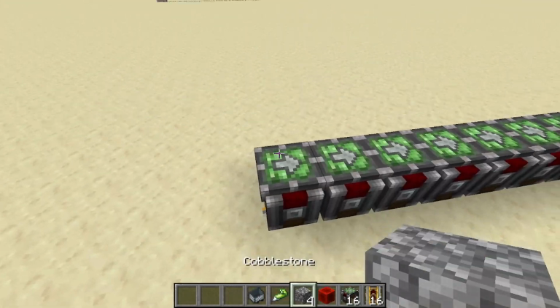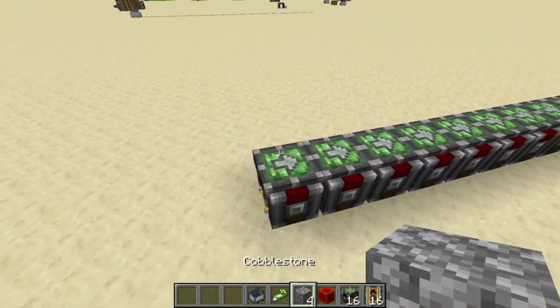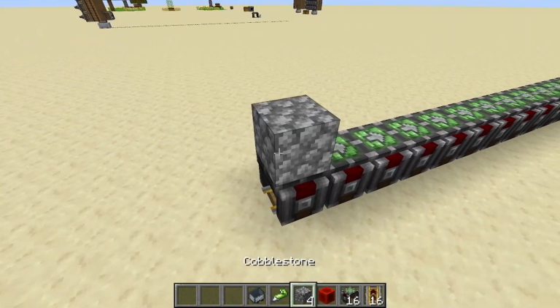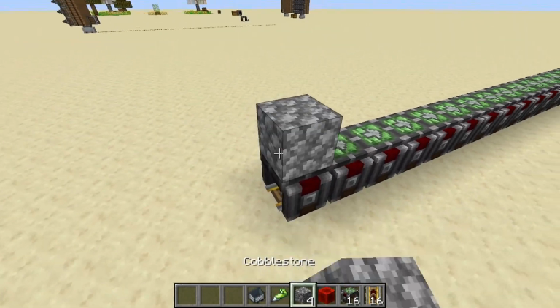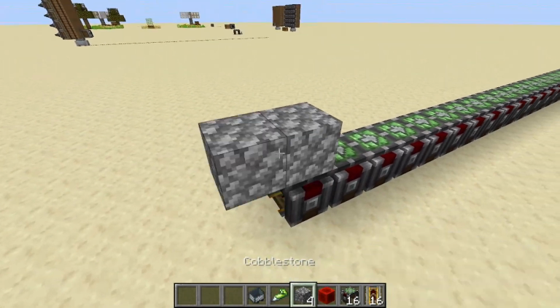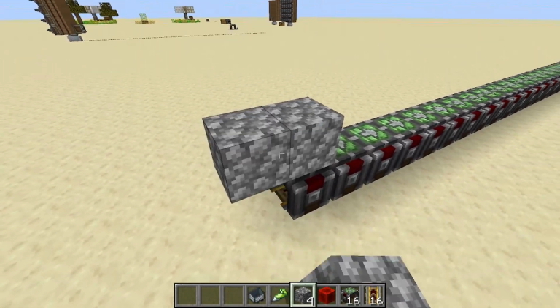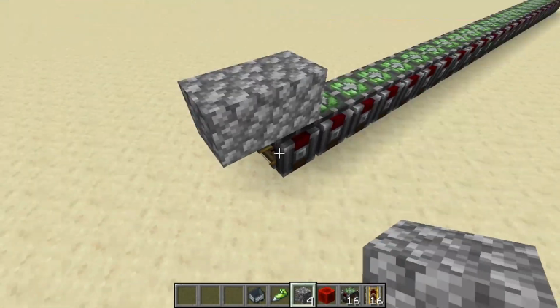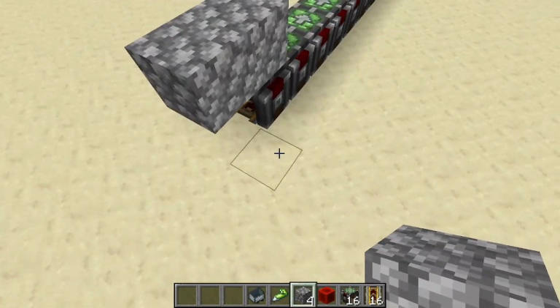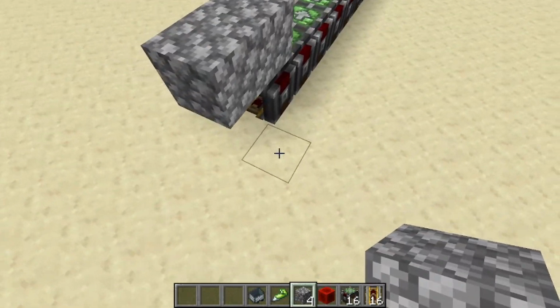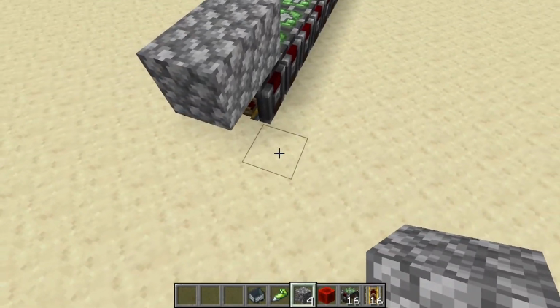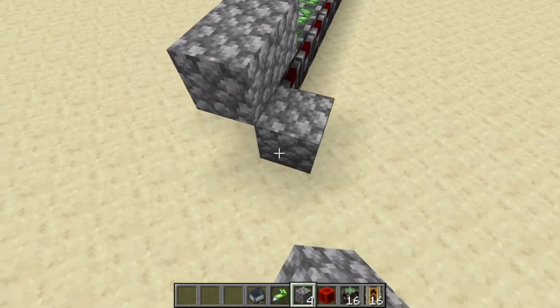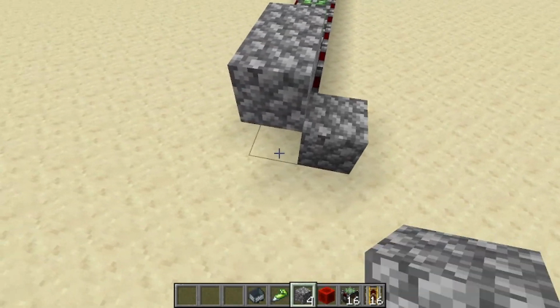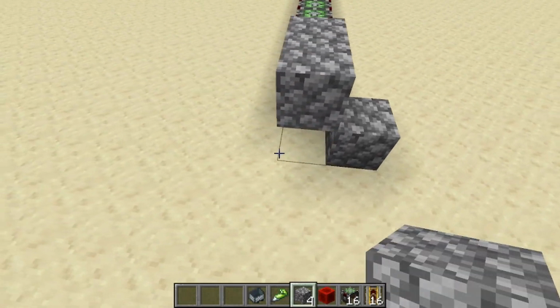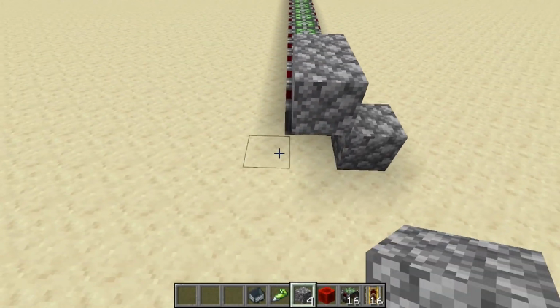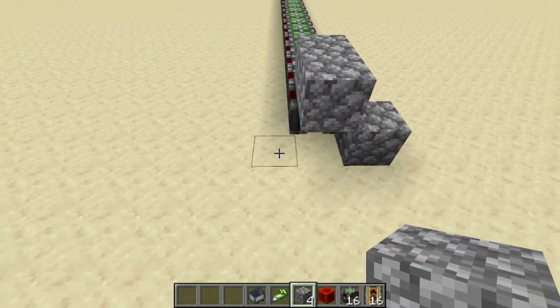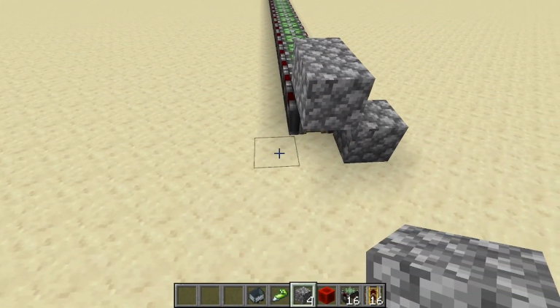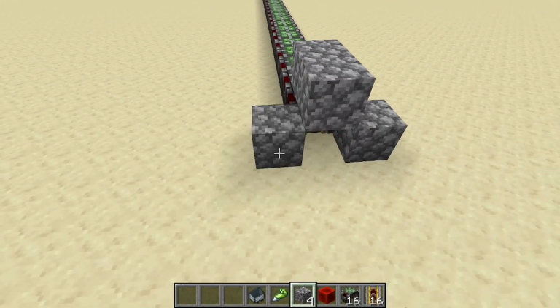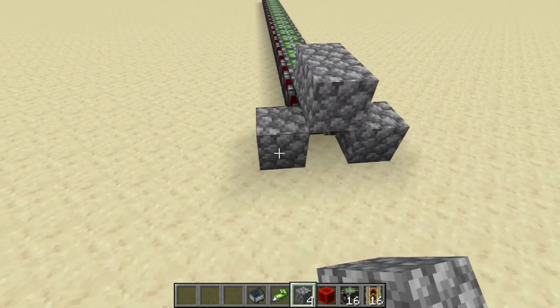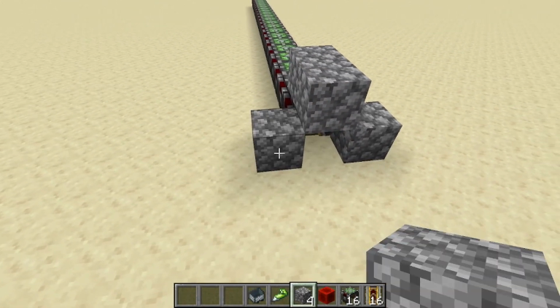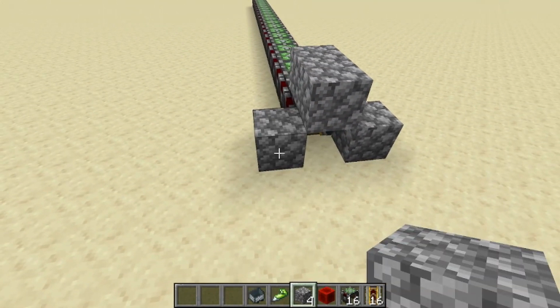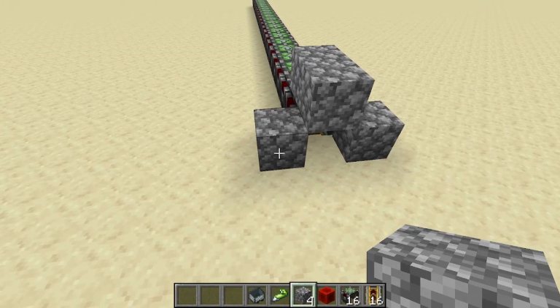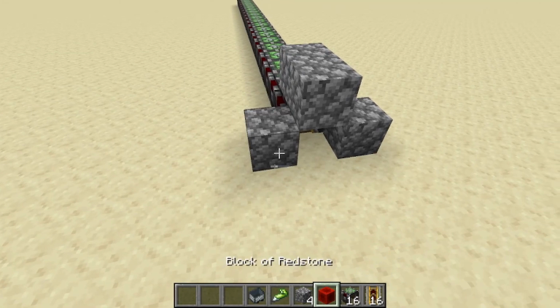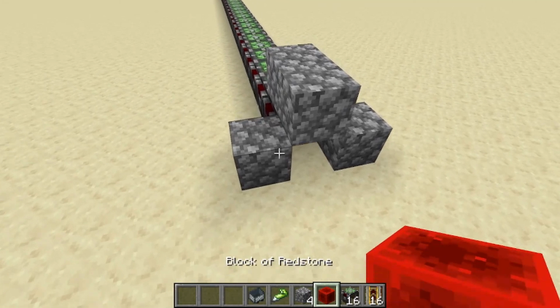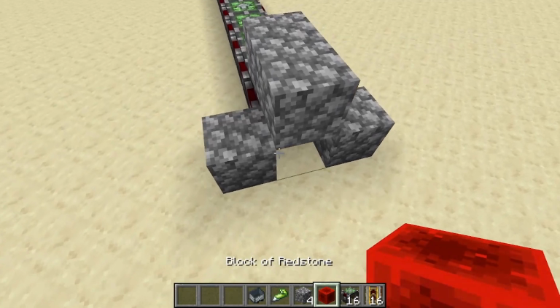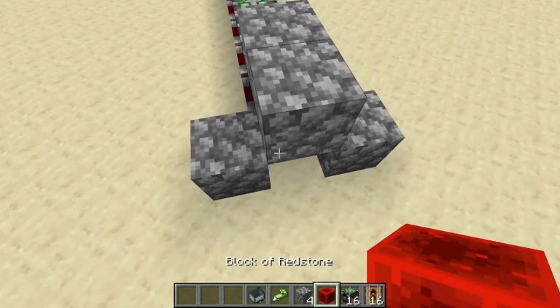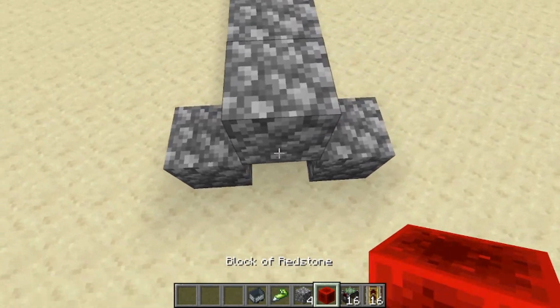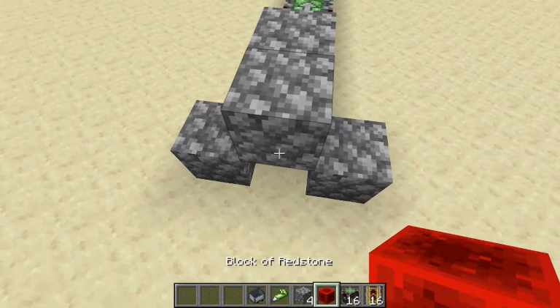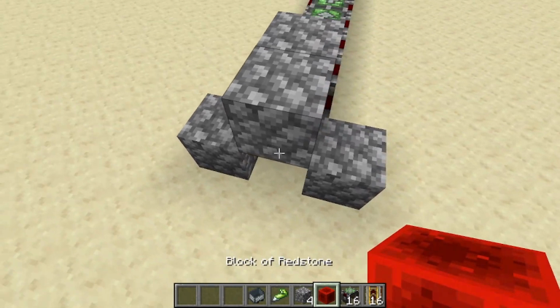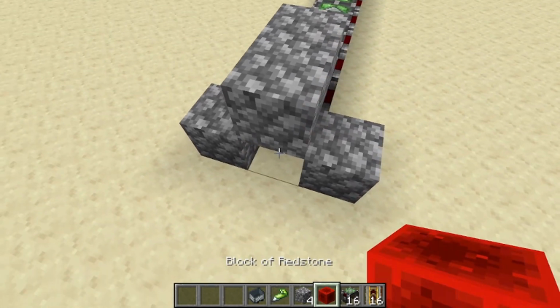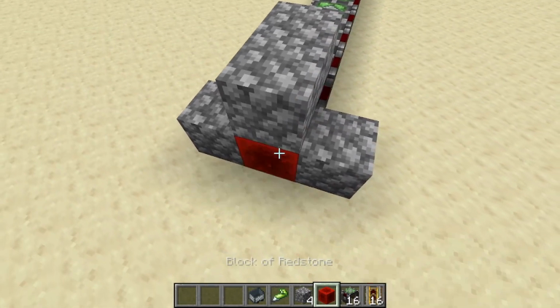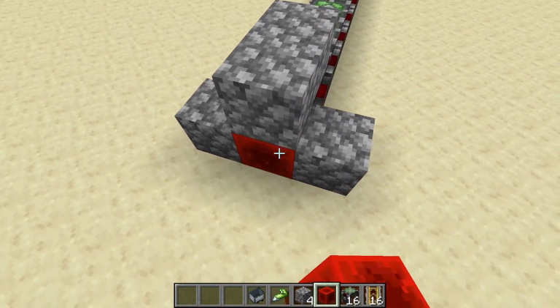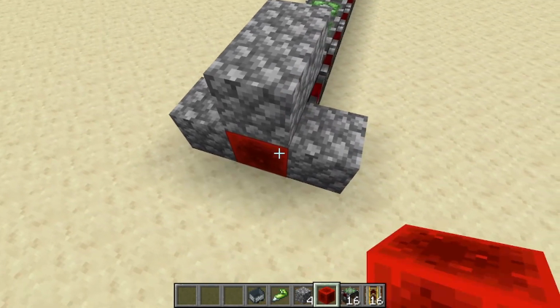Then take your four cobblestone and place them in an arrangement like this. Place a block of redstone in the hole here.